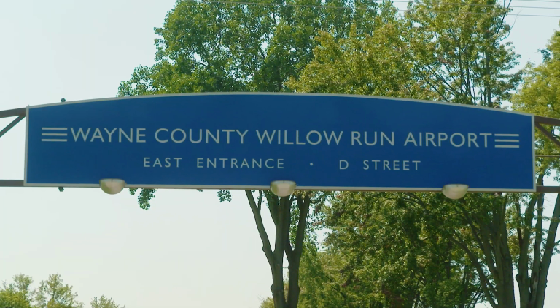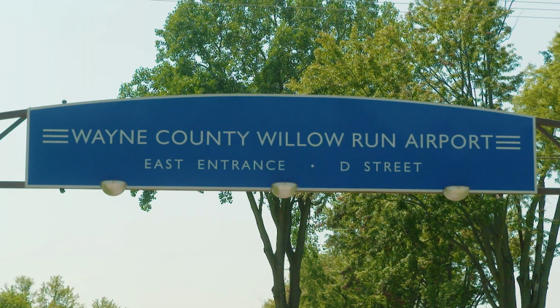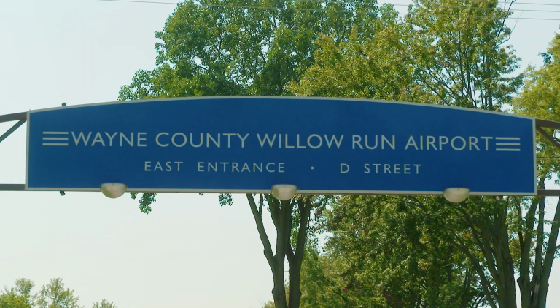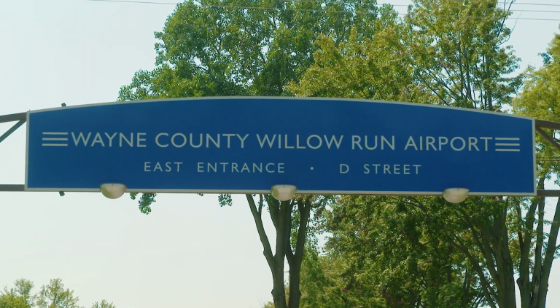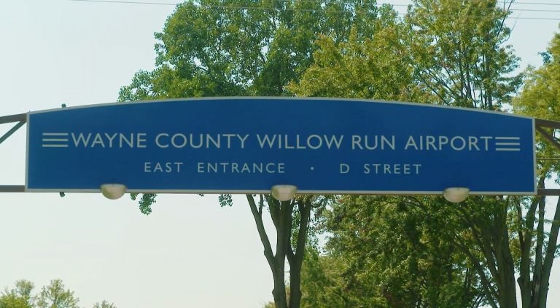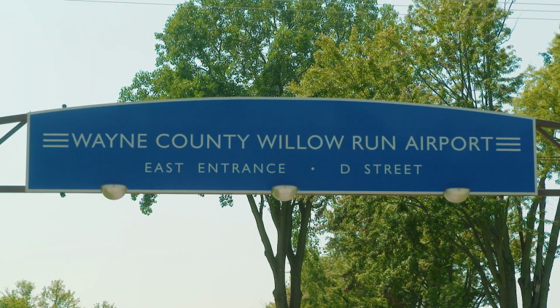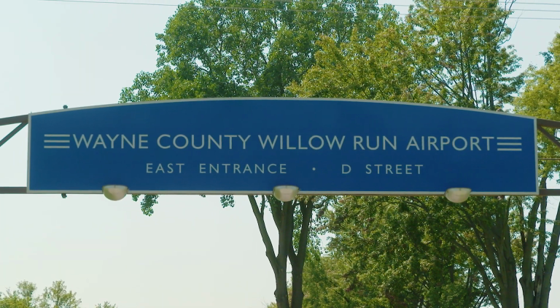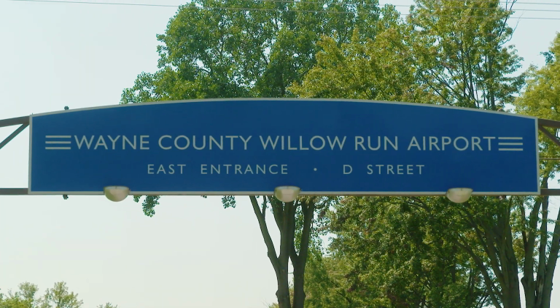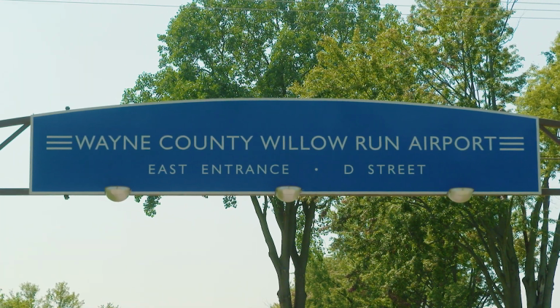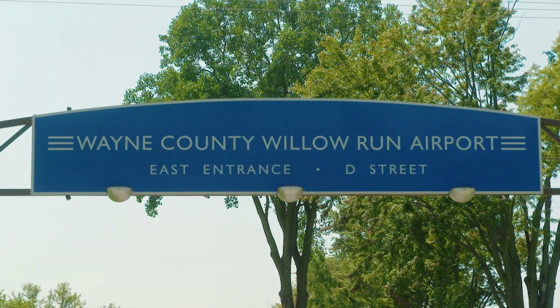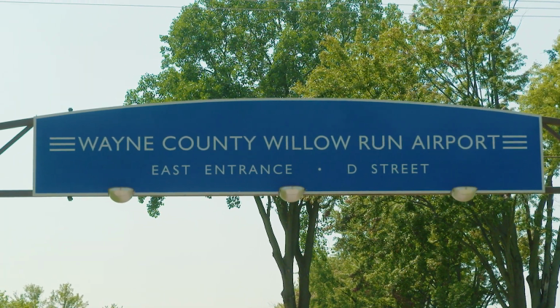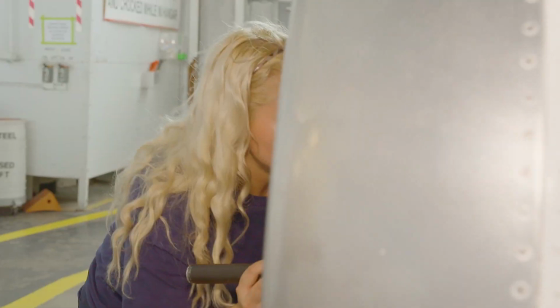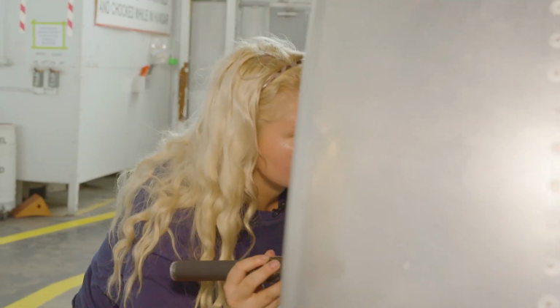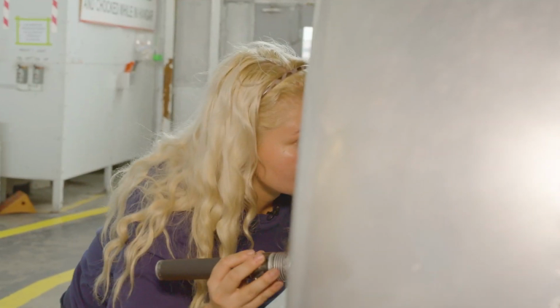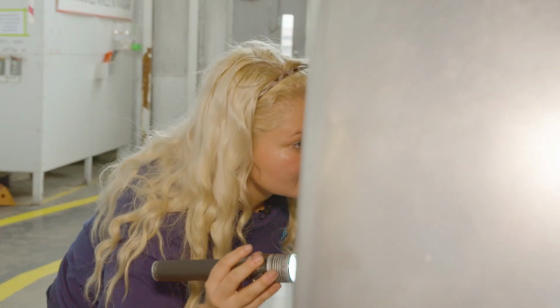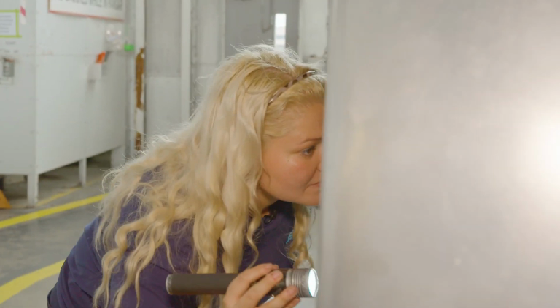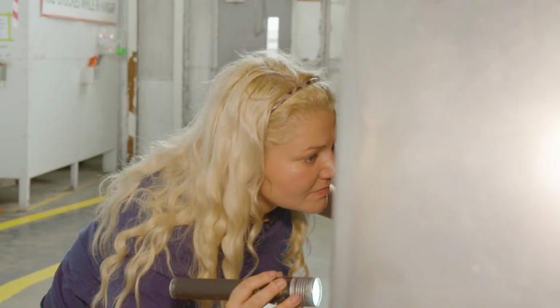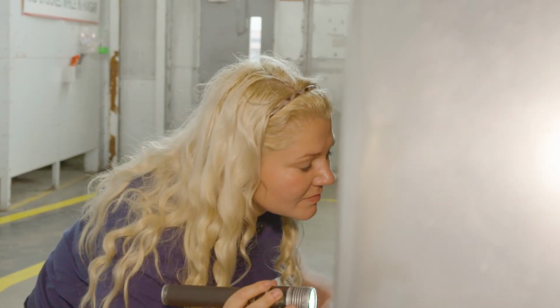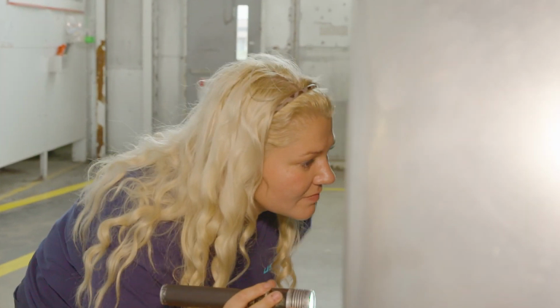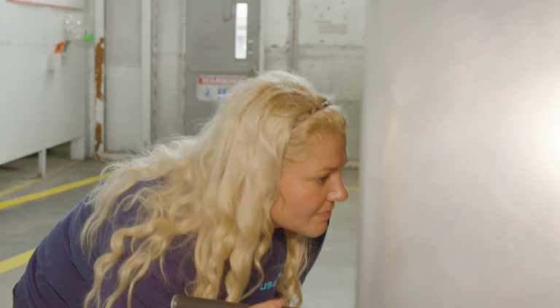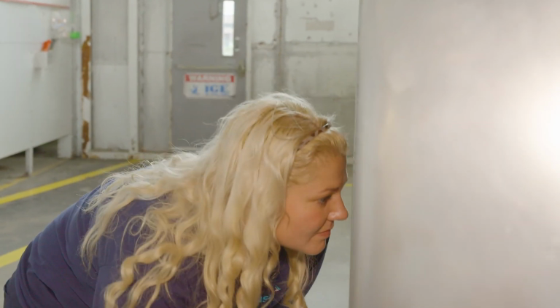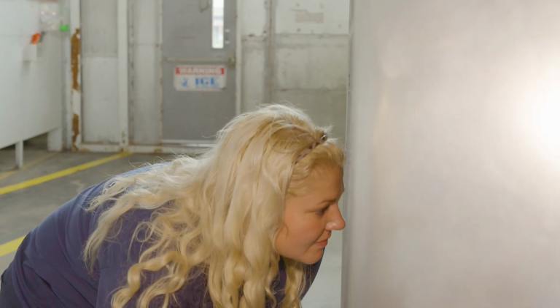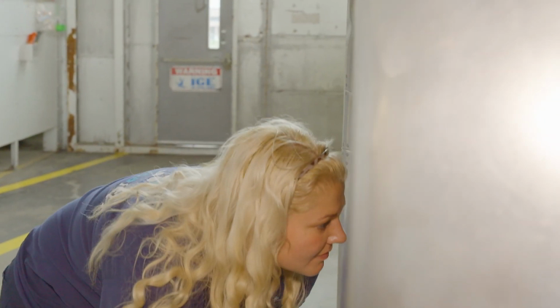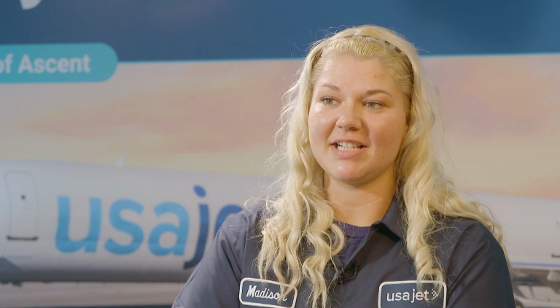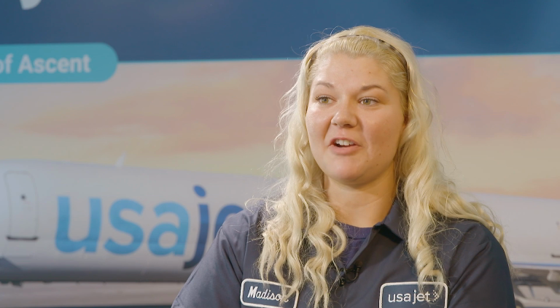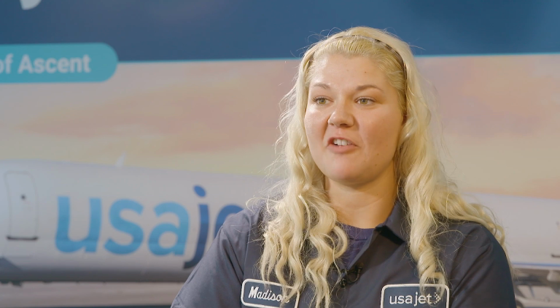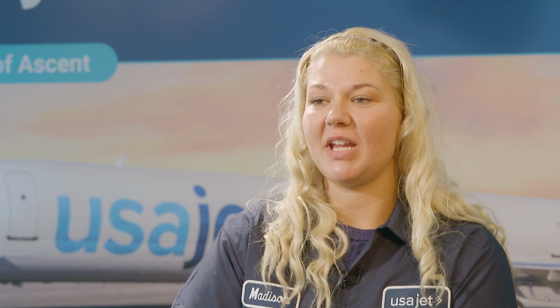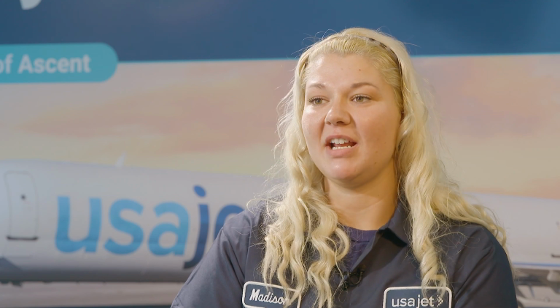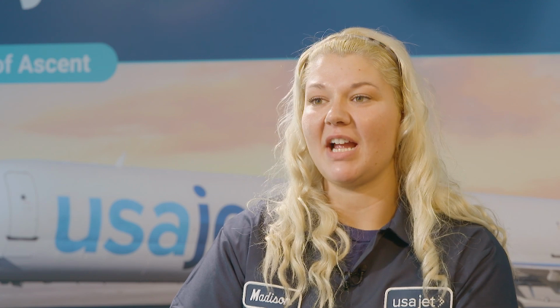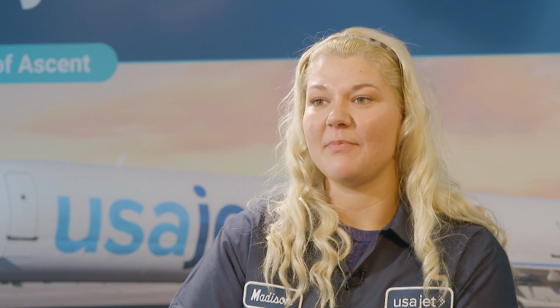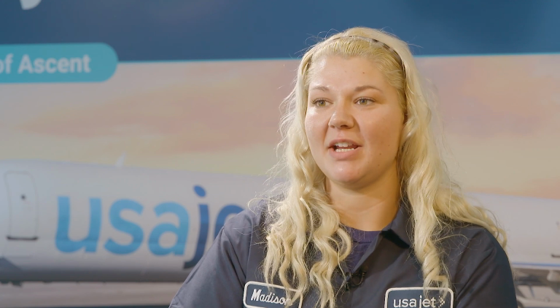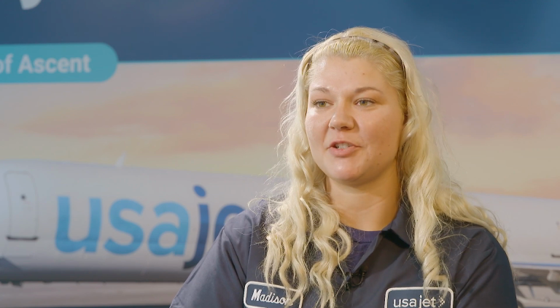I'm here today at Willow Run Airport to meet with Madison to learn all about her work and how she keeps everything in the air.